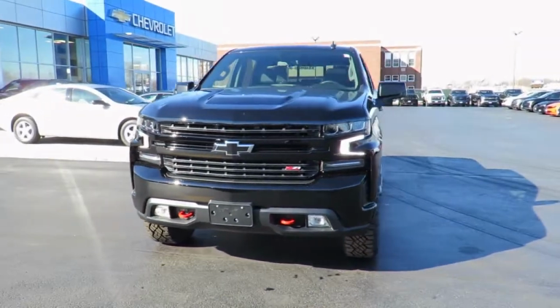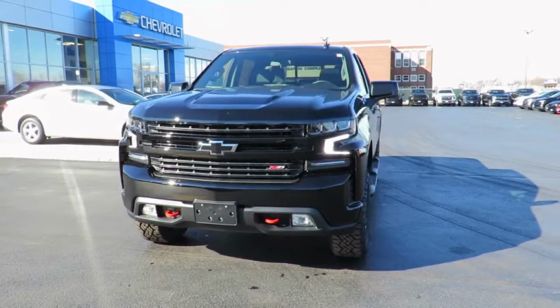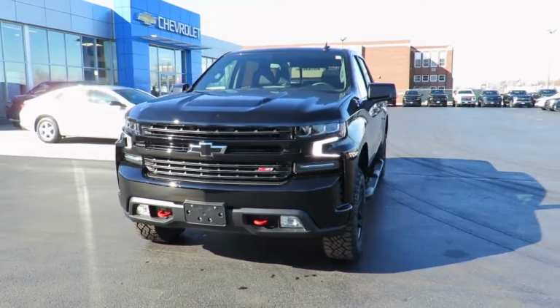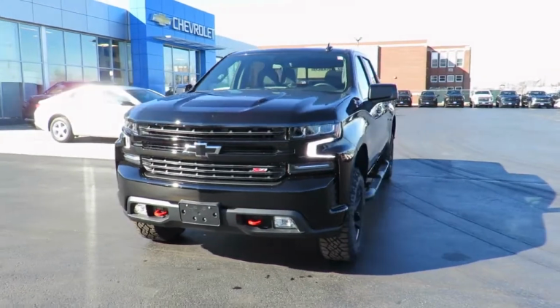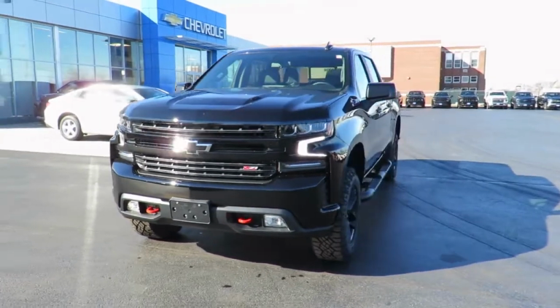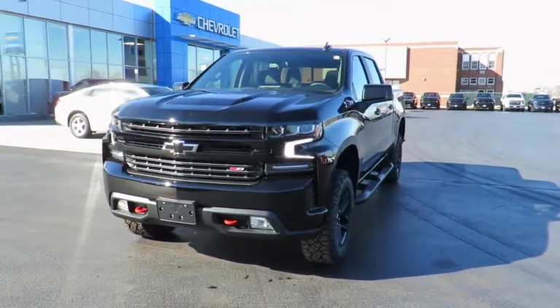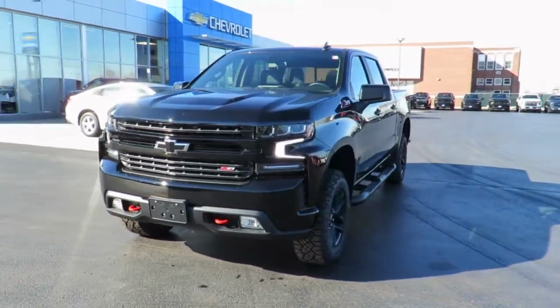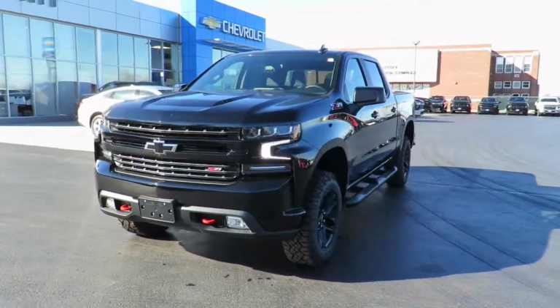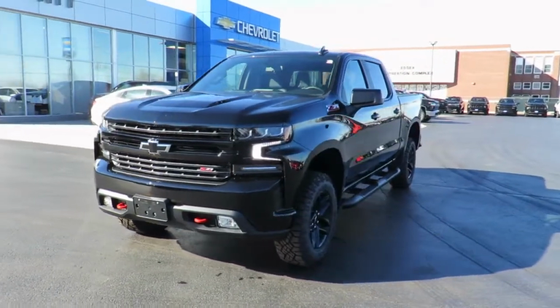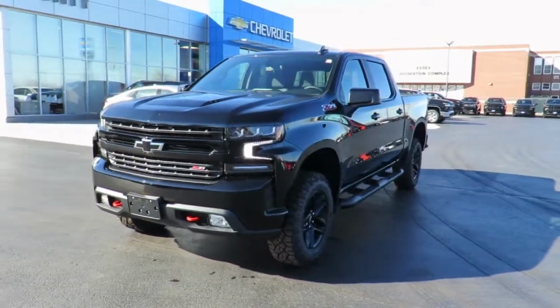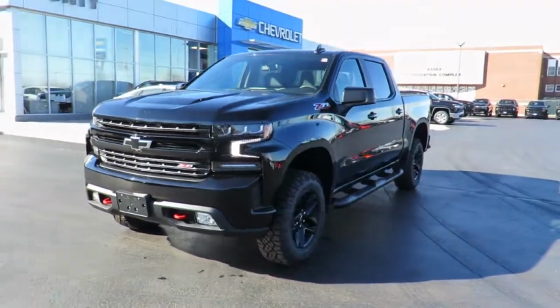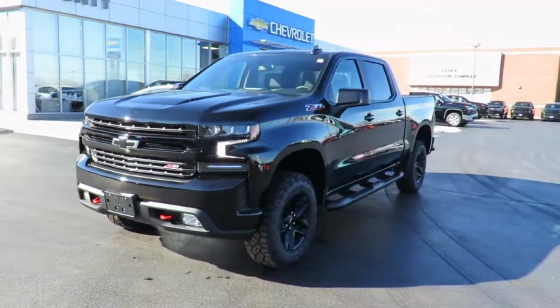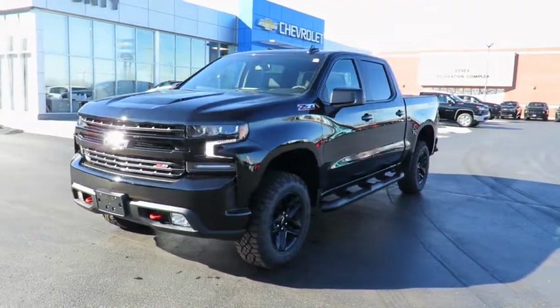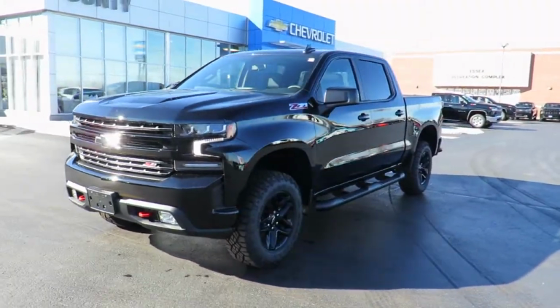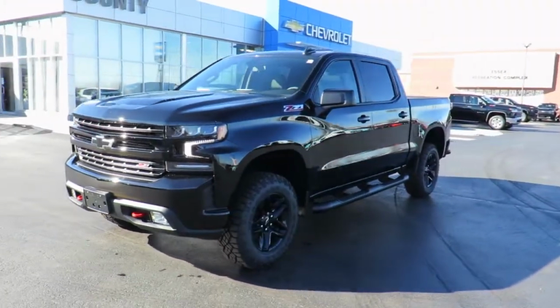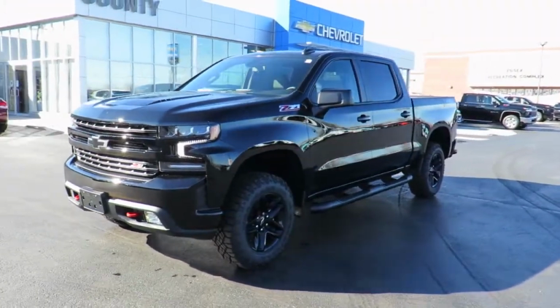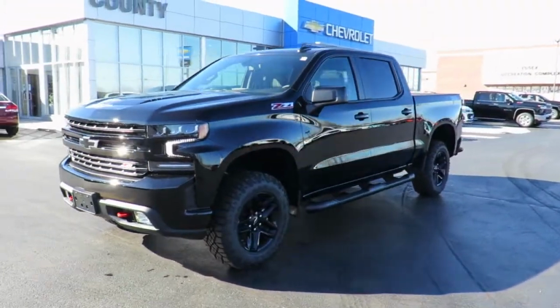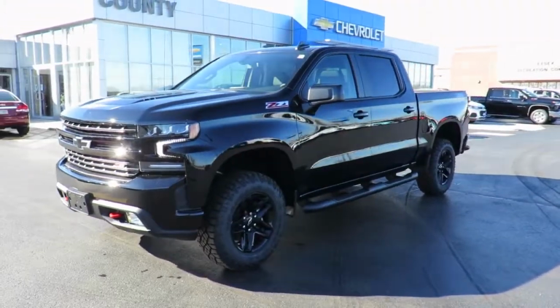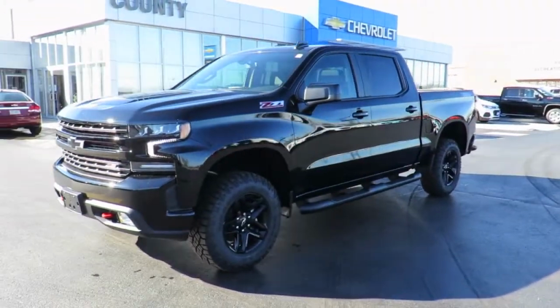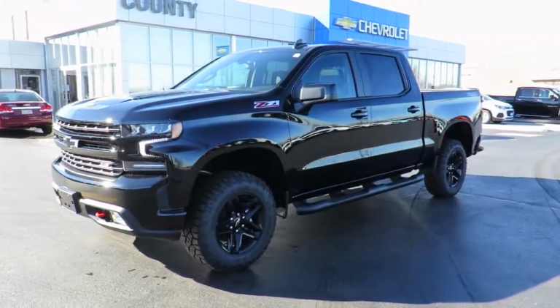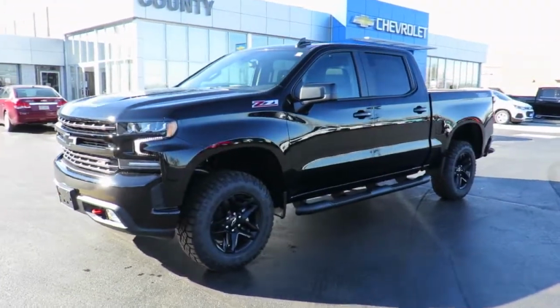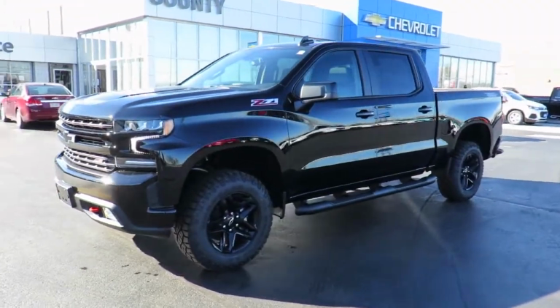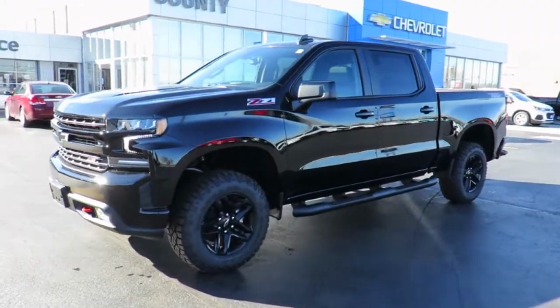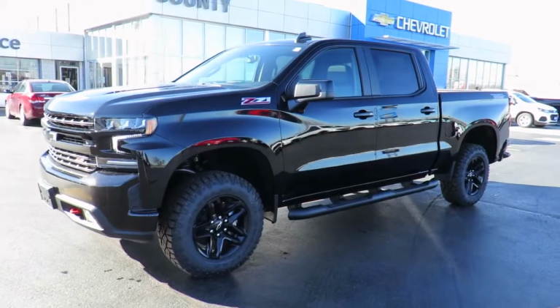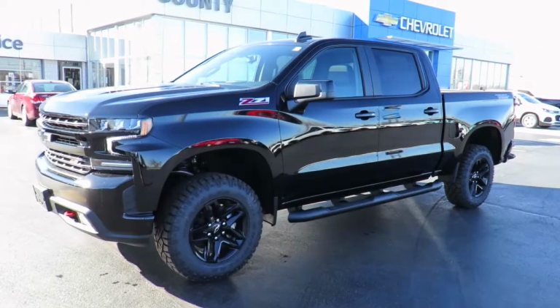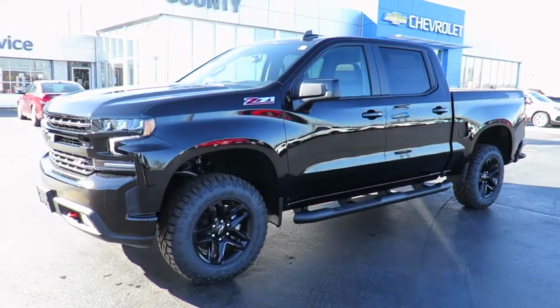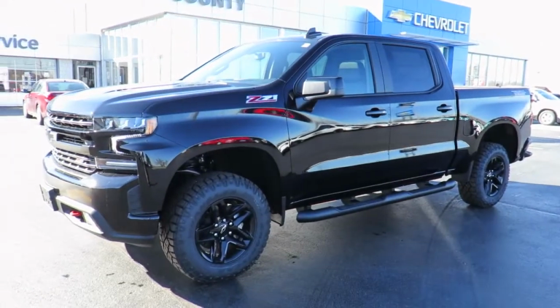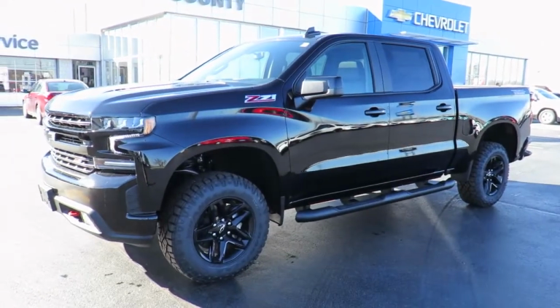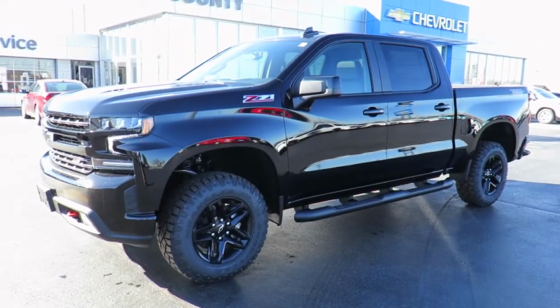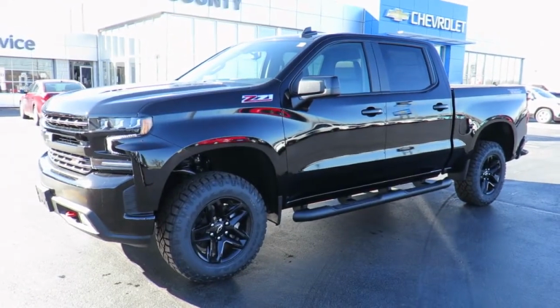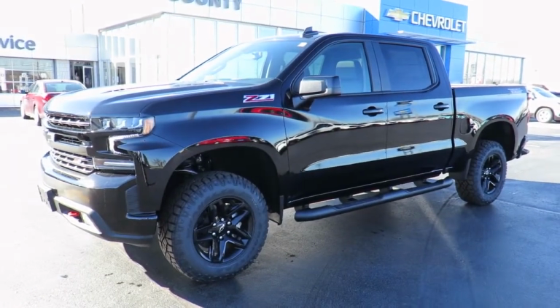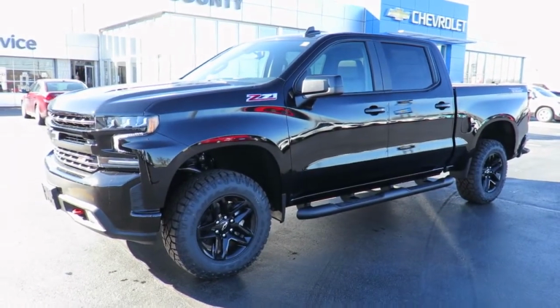Our new vehicles also come with a free one-month trial of the OnStar safety and security plan and 10 years of the OnStar connected access plan.